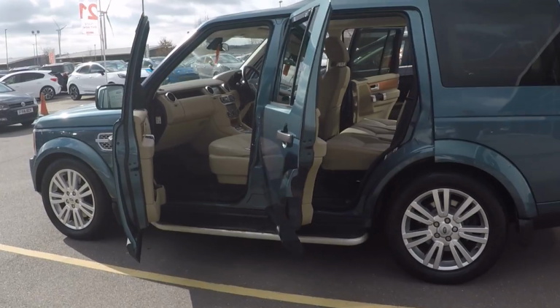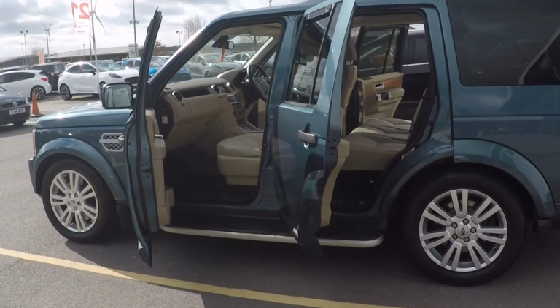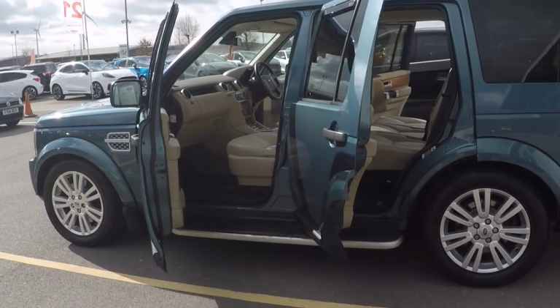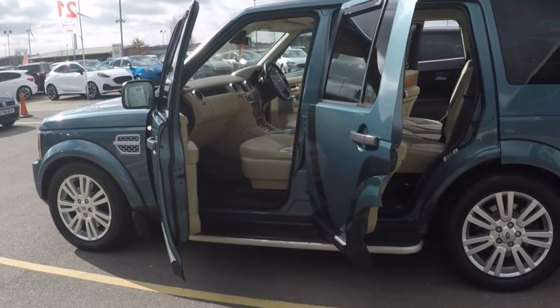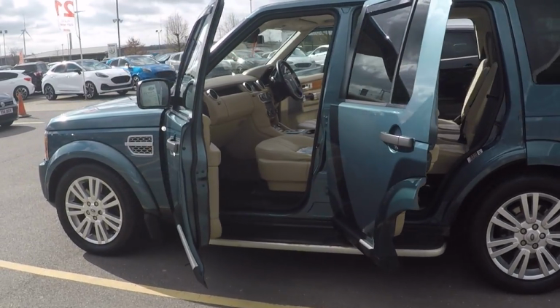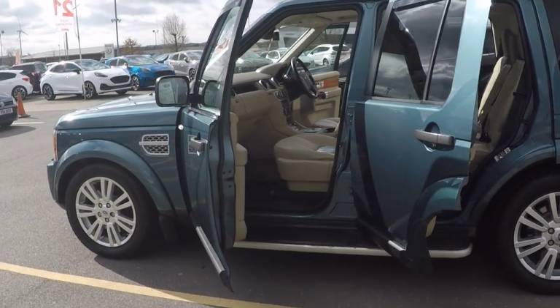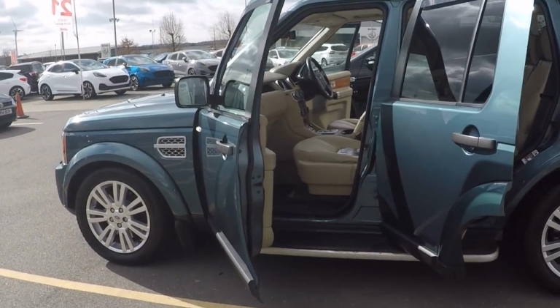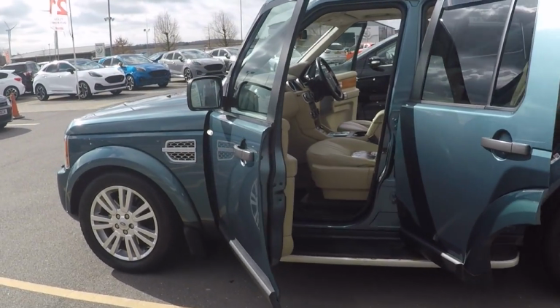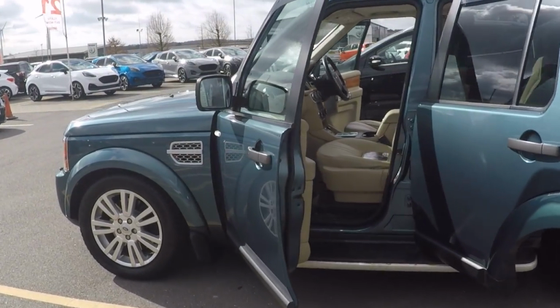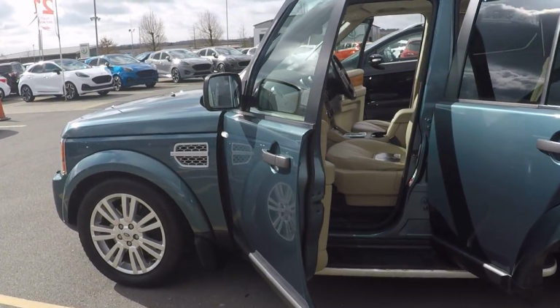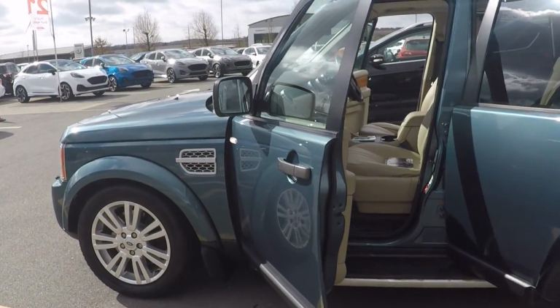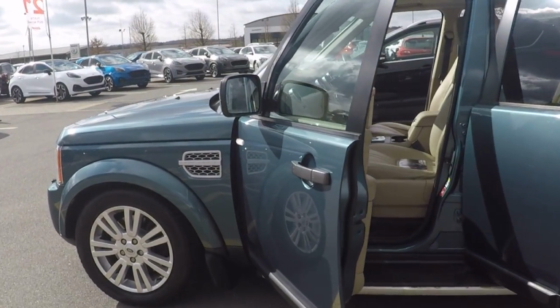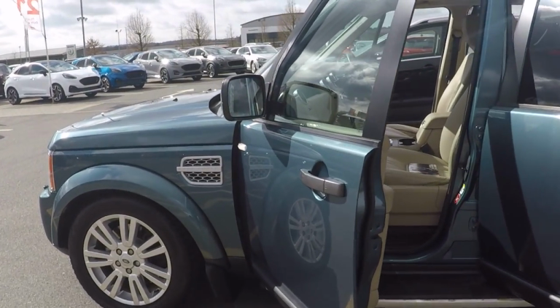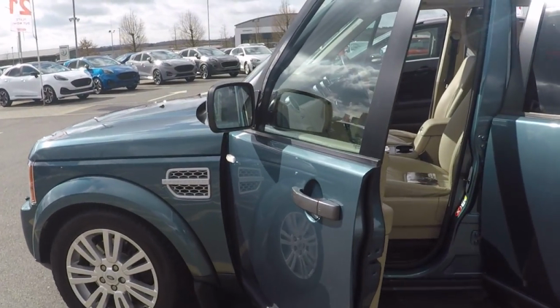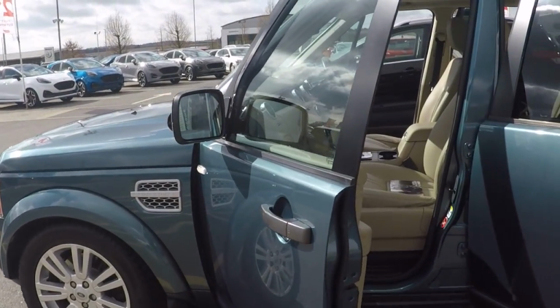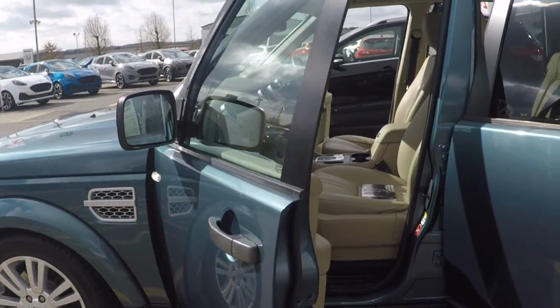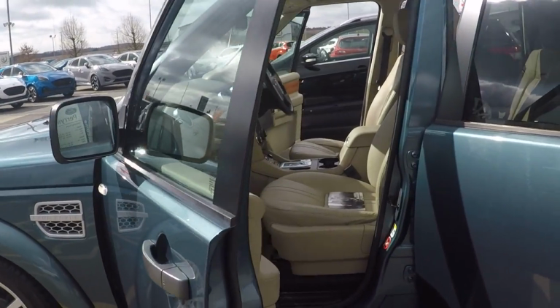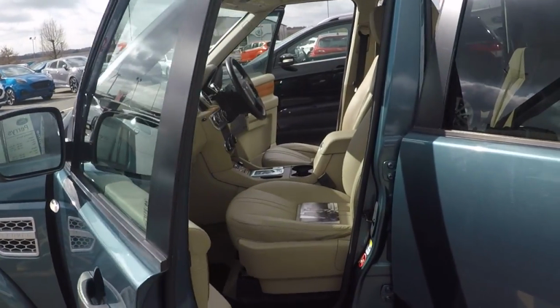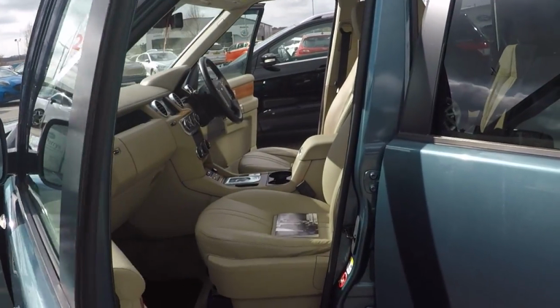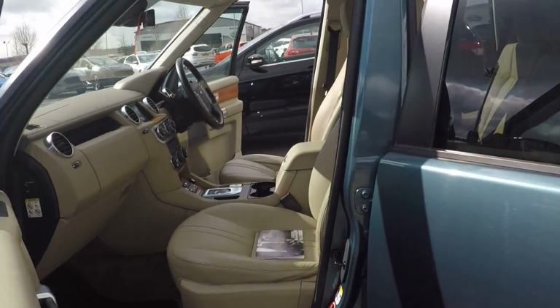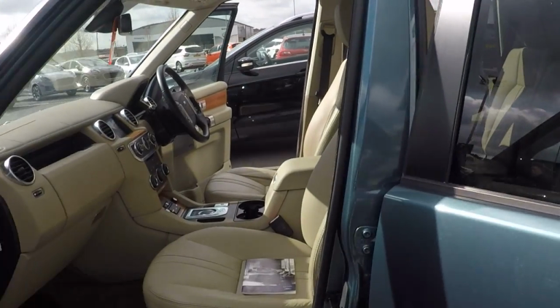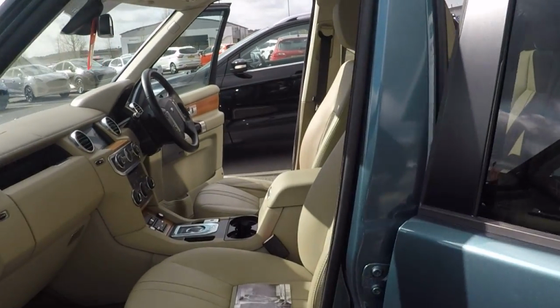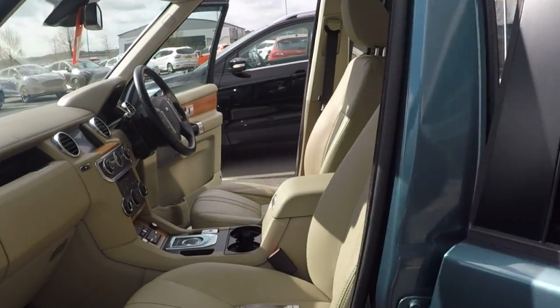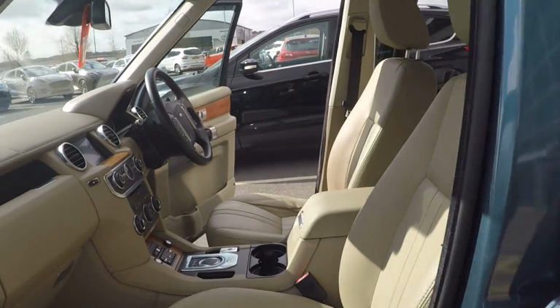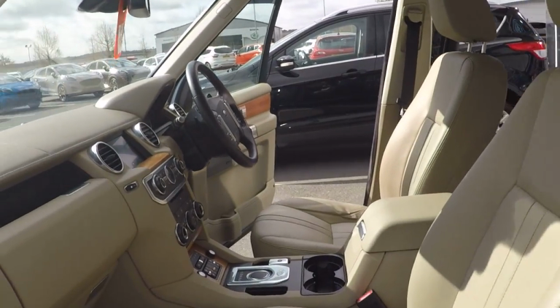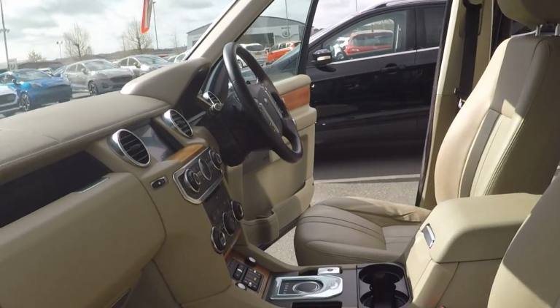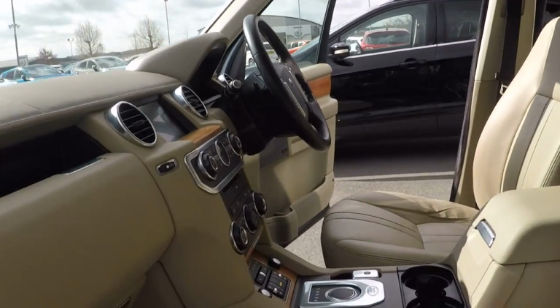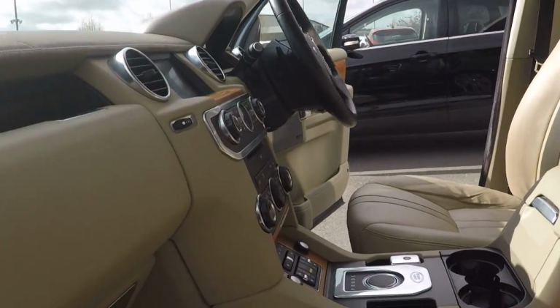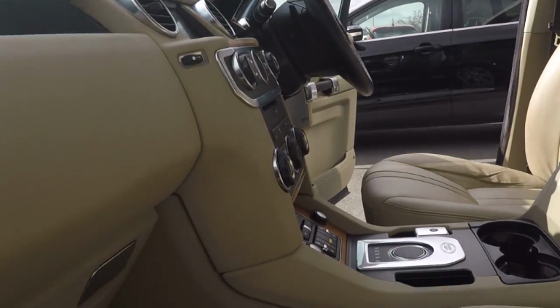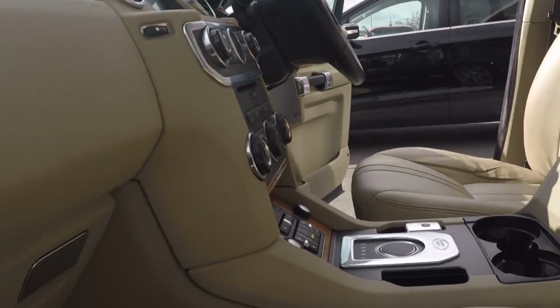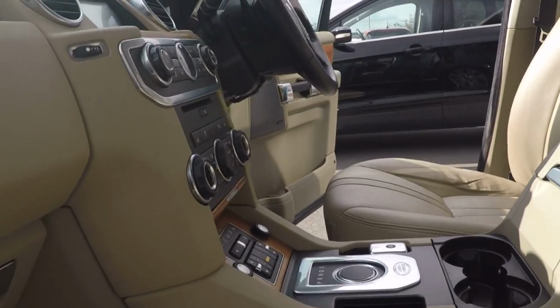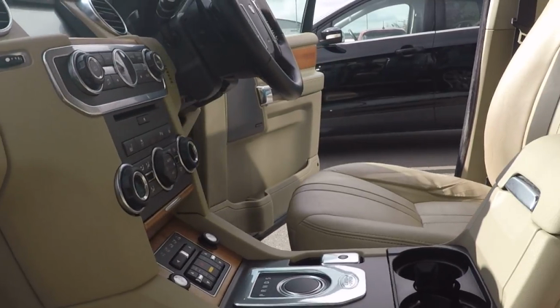It's got a fabulous full service history as well, just showing you that now.